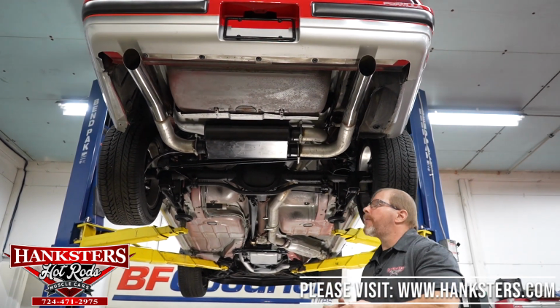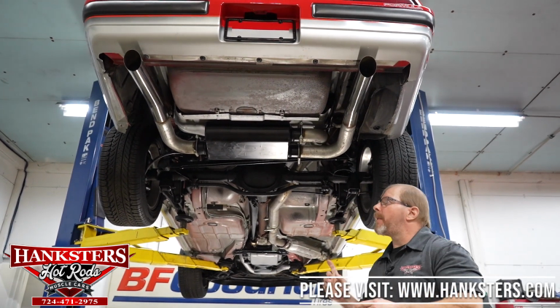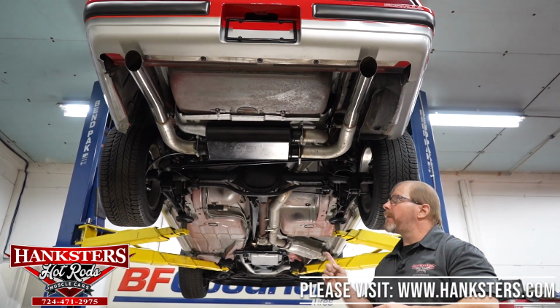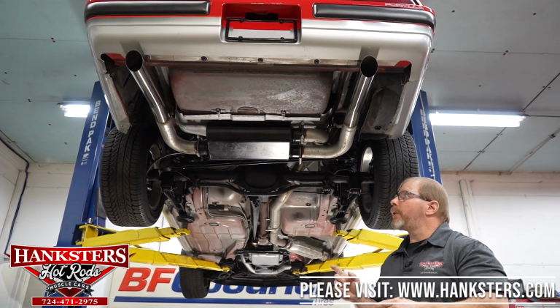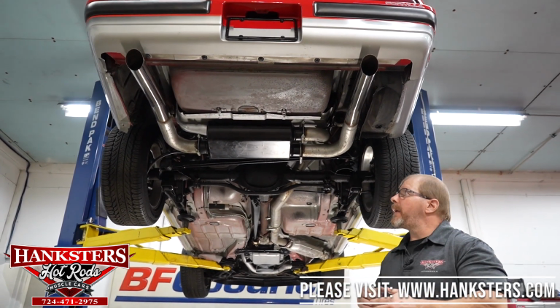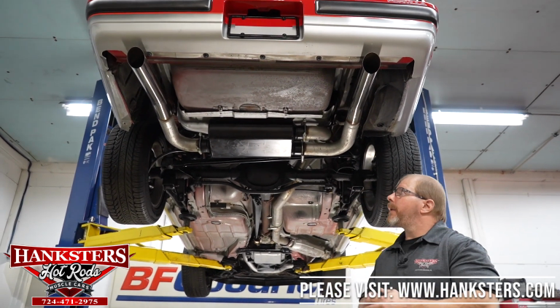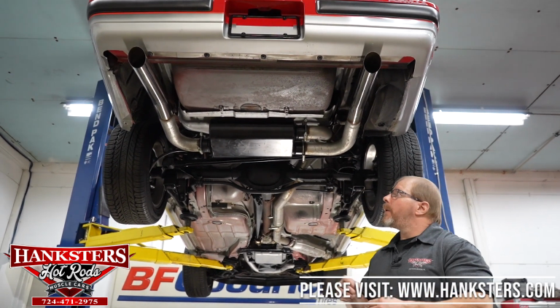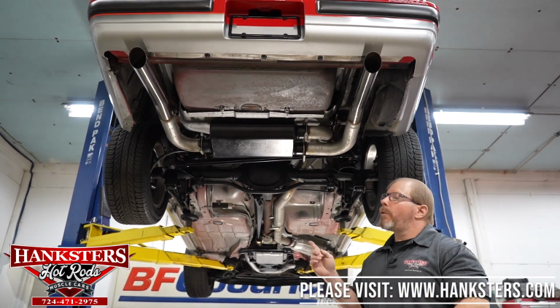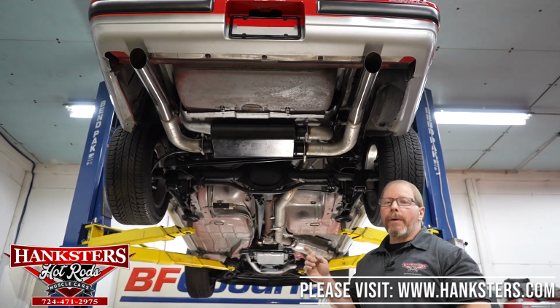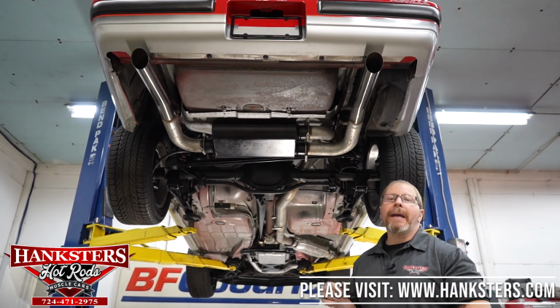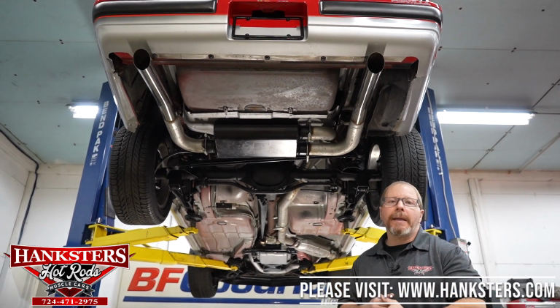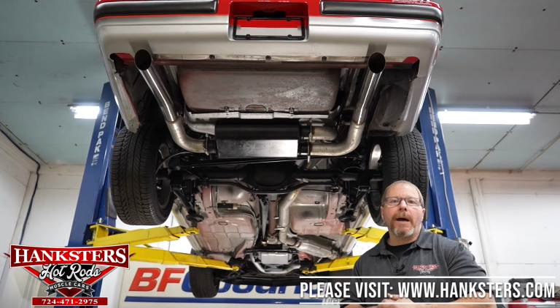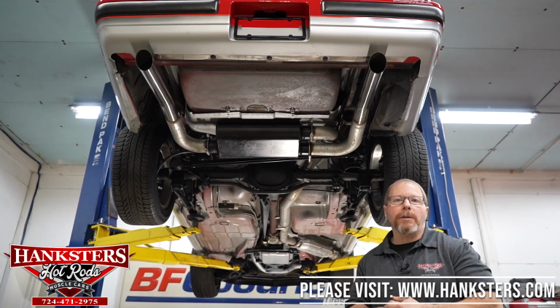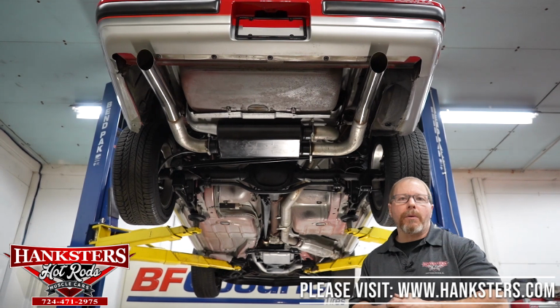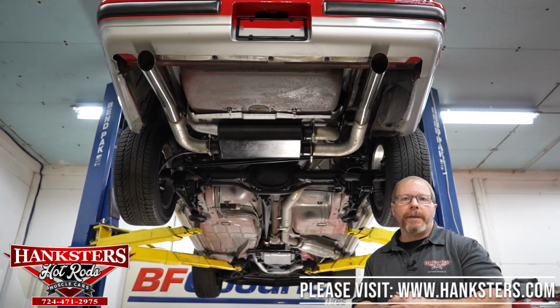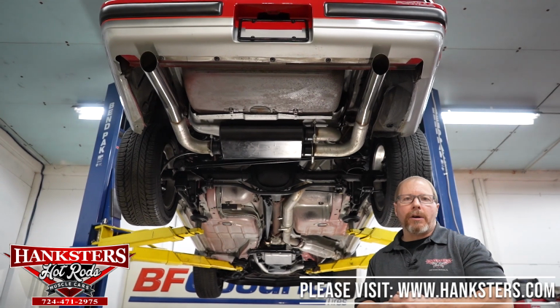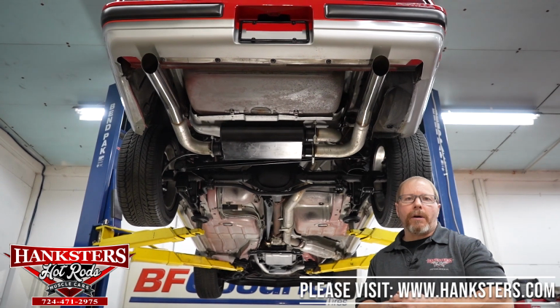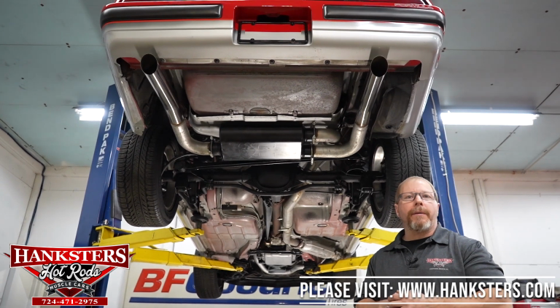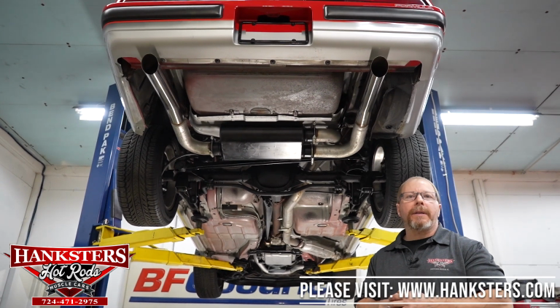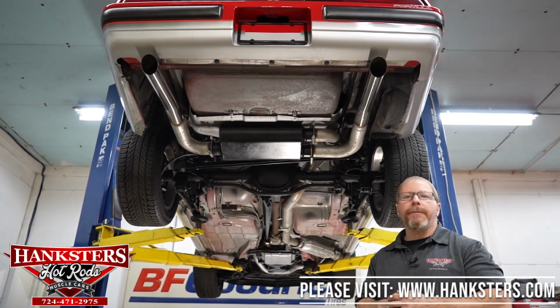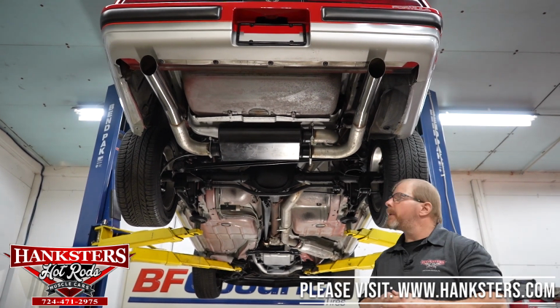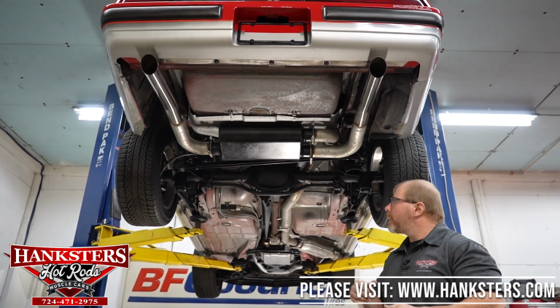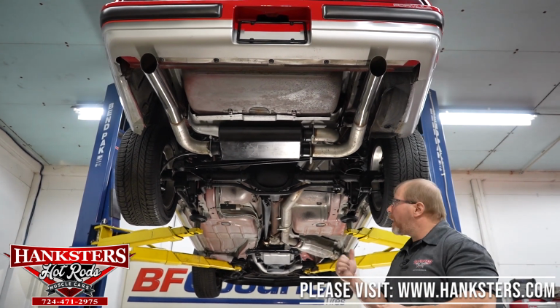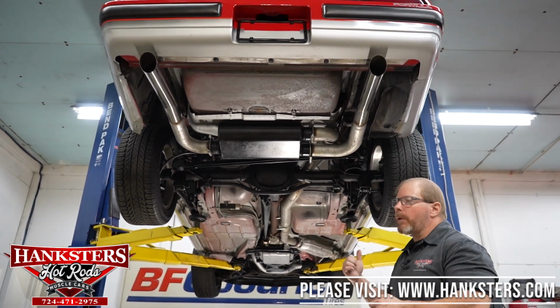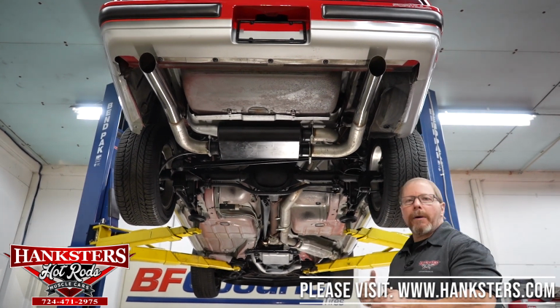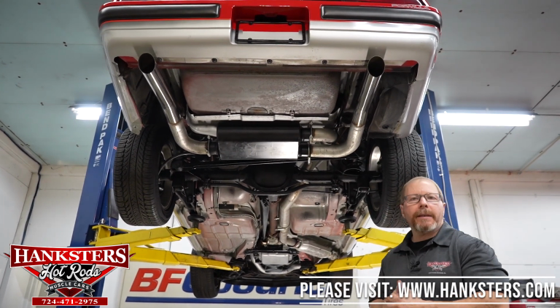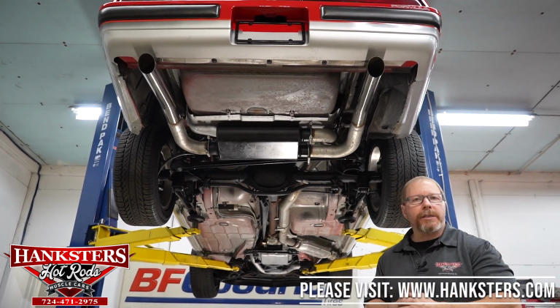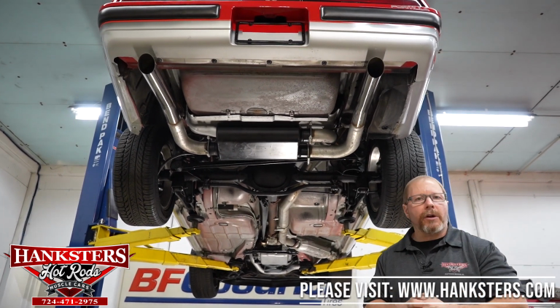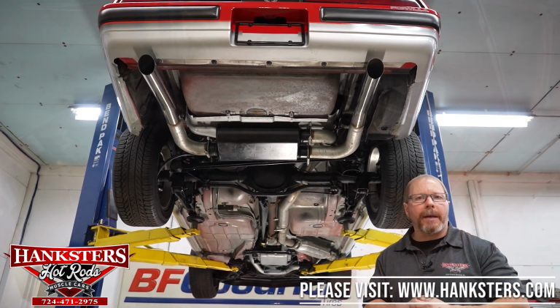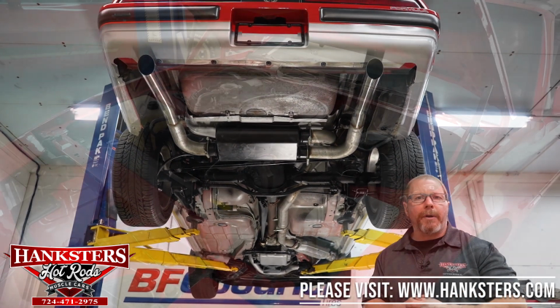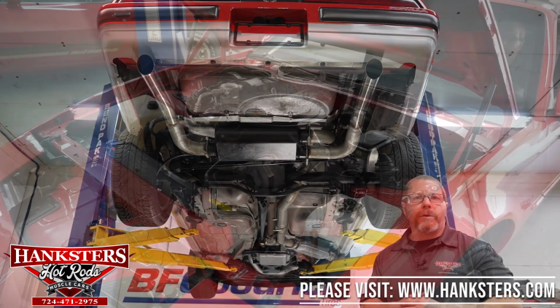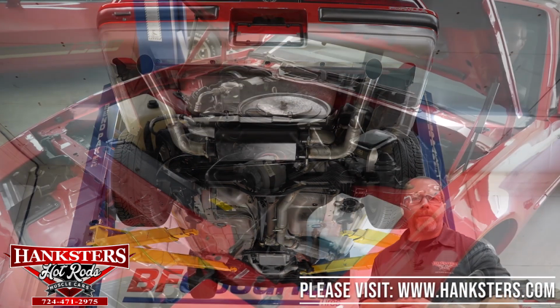We'll go ahead now and lower this car off the lift and go ahead and start that motor up.